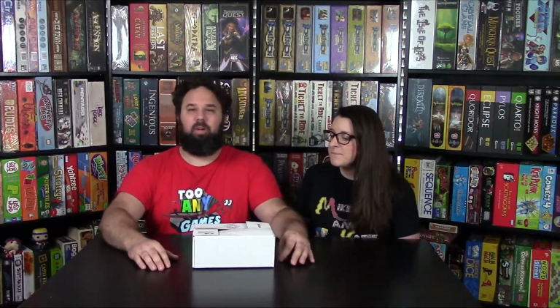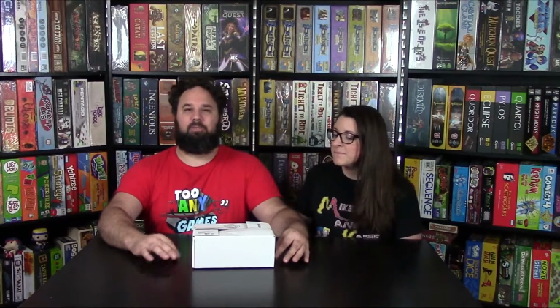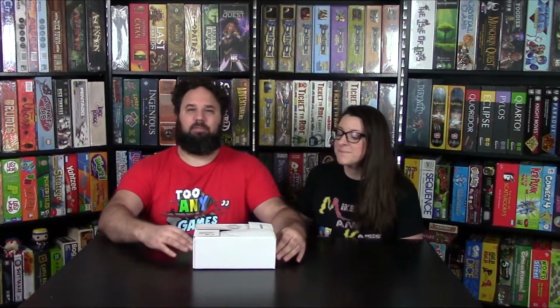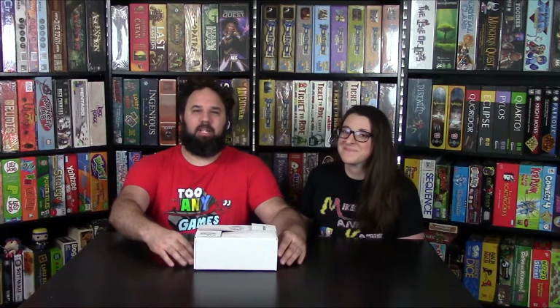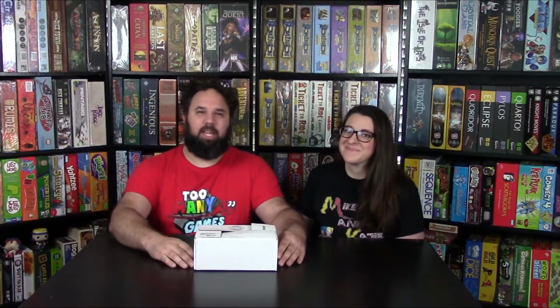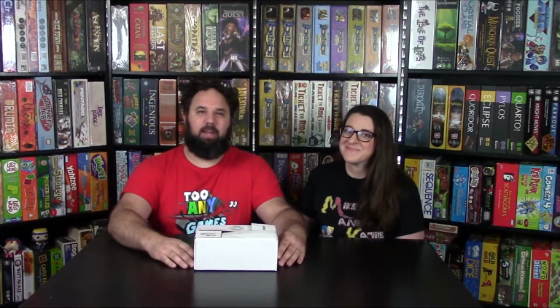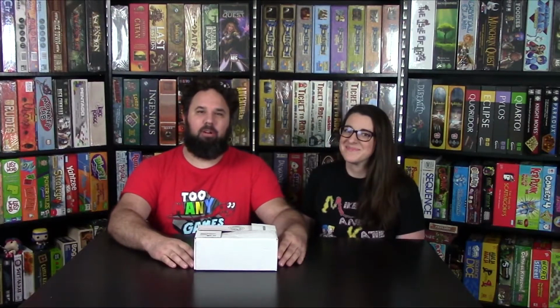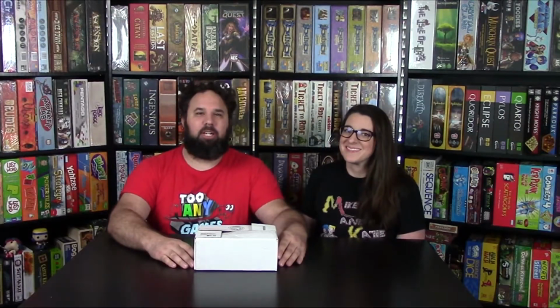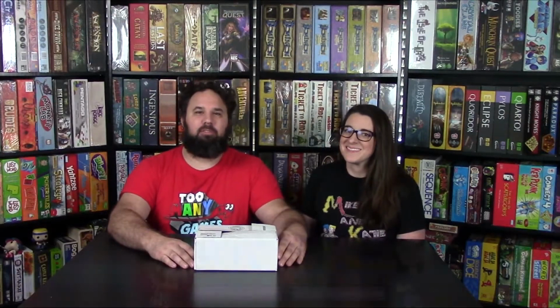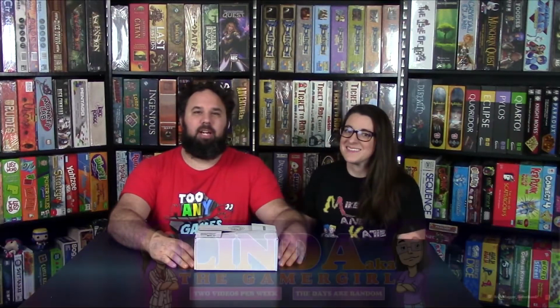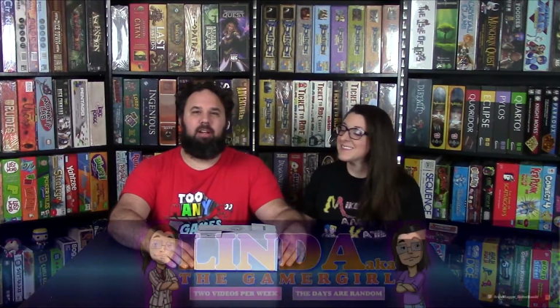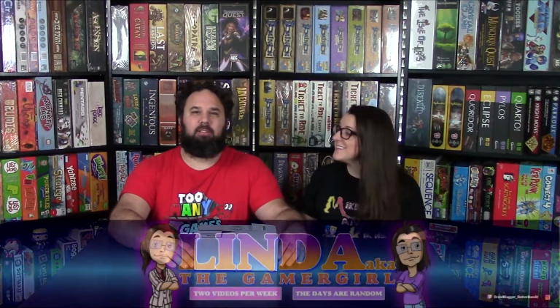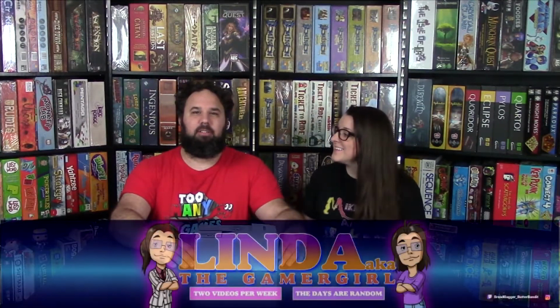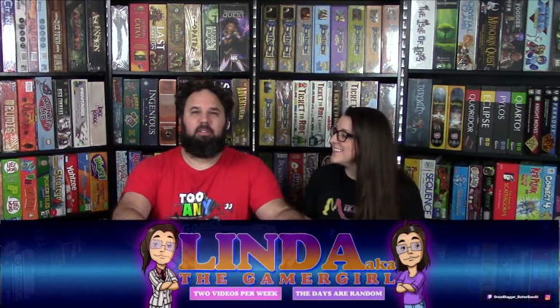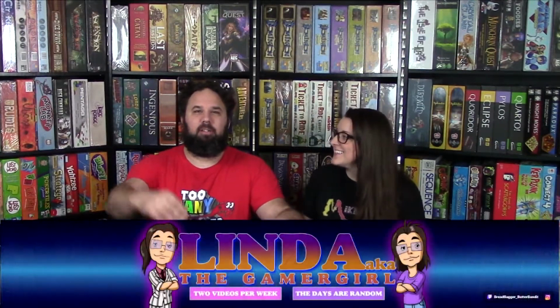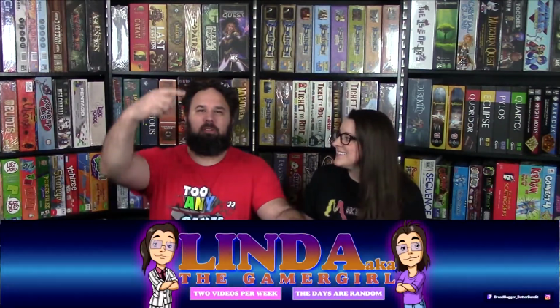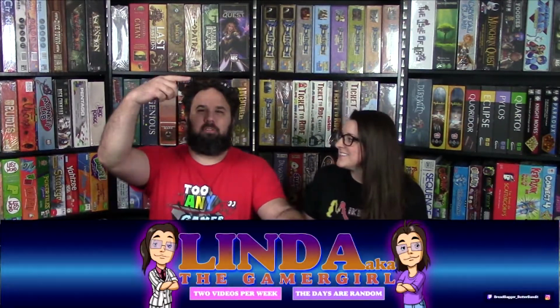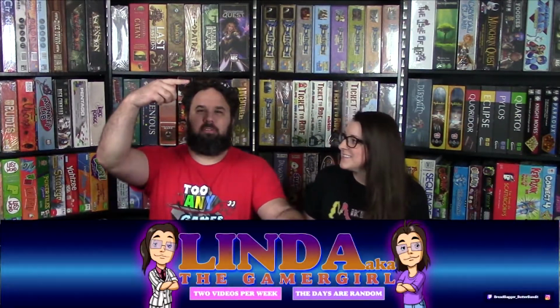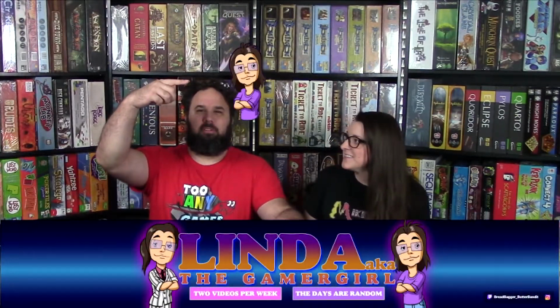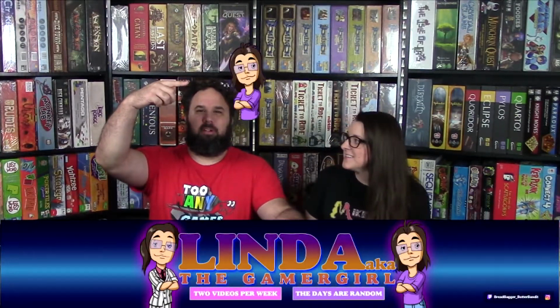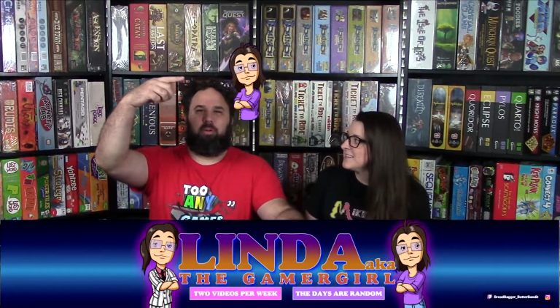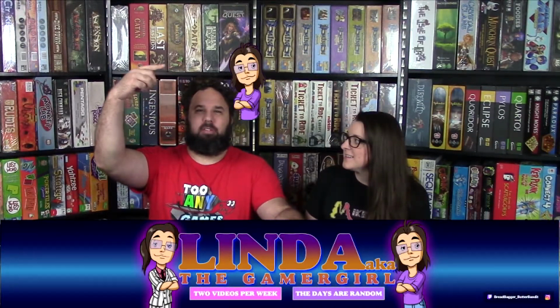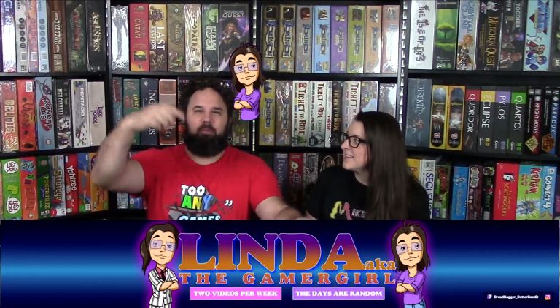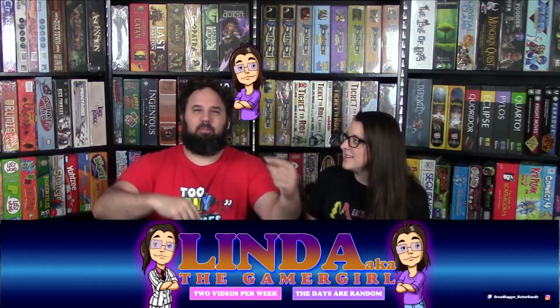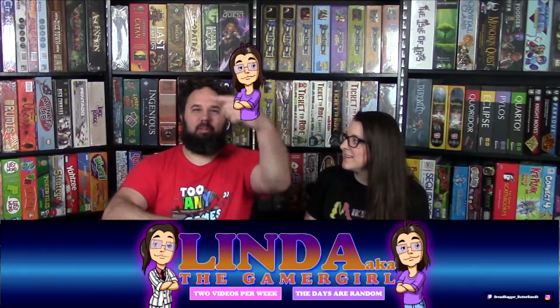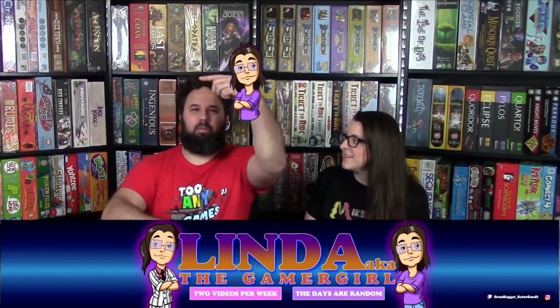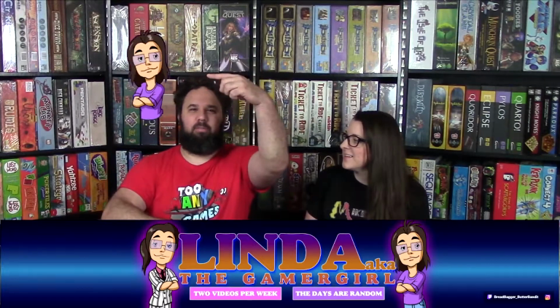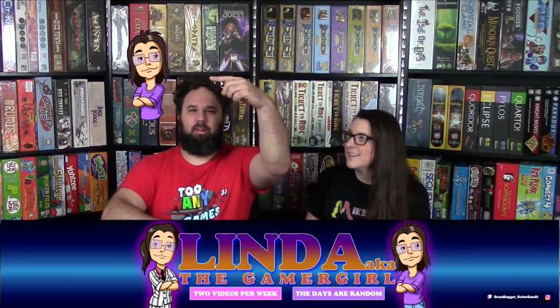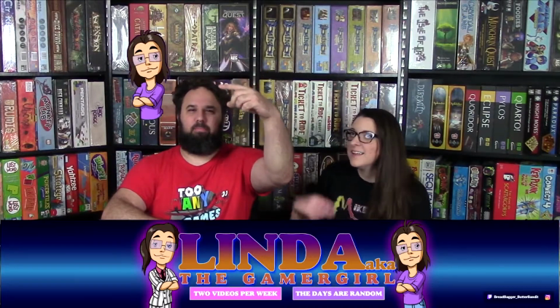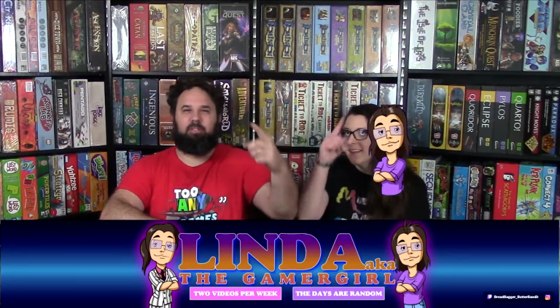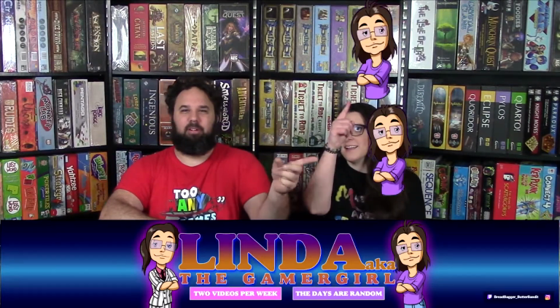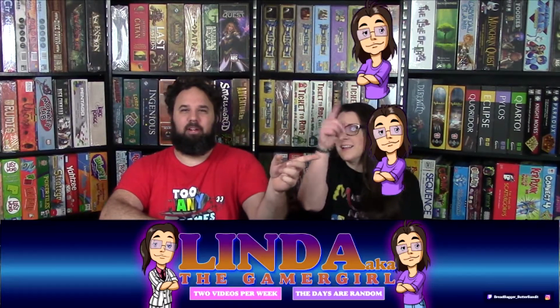We got some stuff from Linda, aka Gamer Girl. Check her channel out - I'll point to something like people do. I do point everywhere and they put stuff in there later.